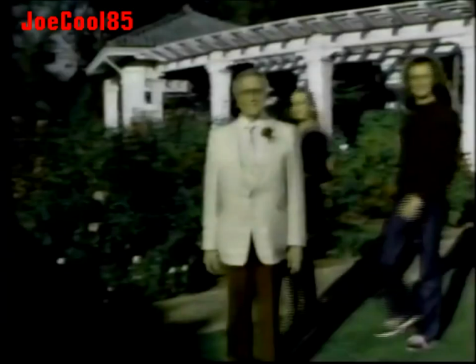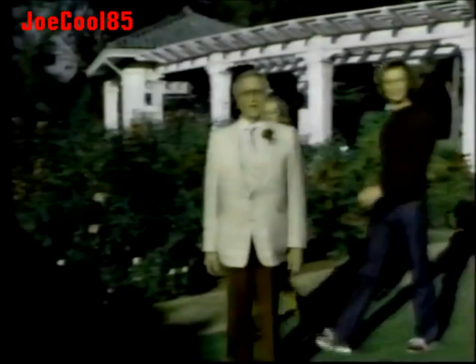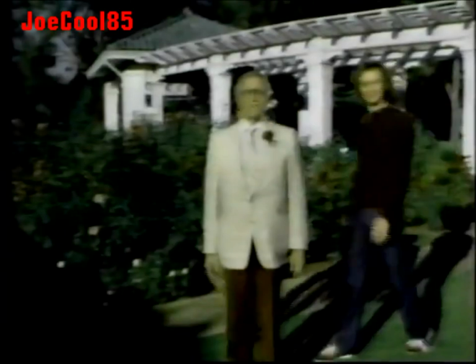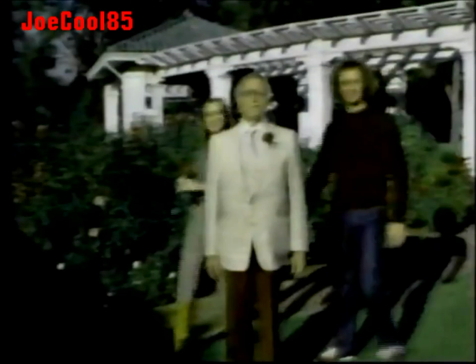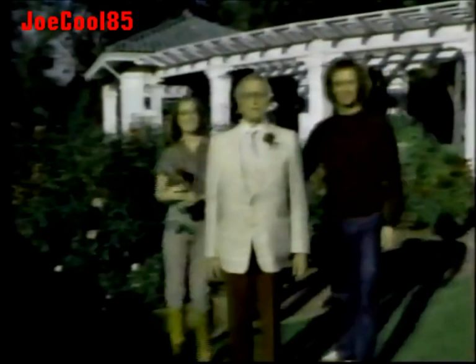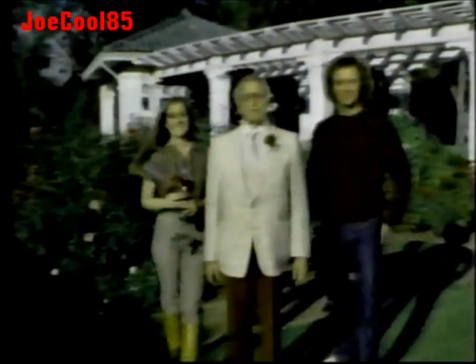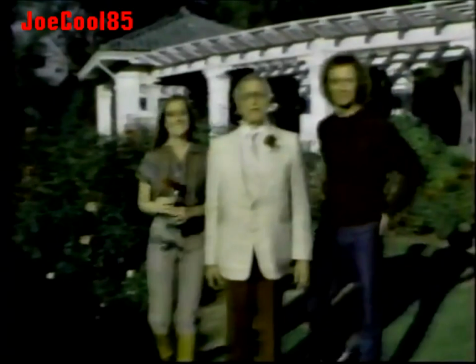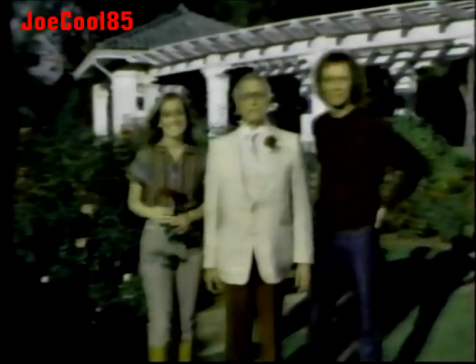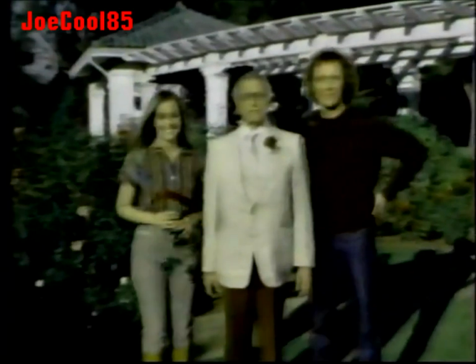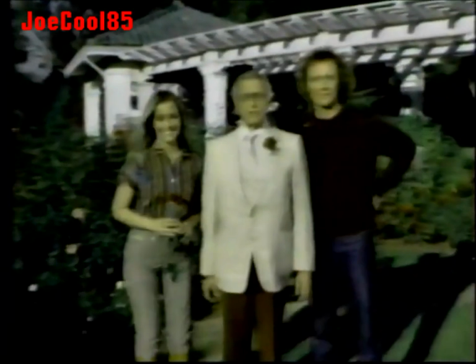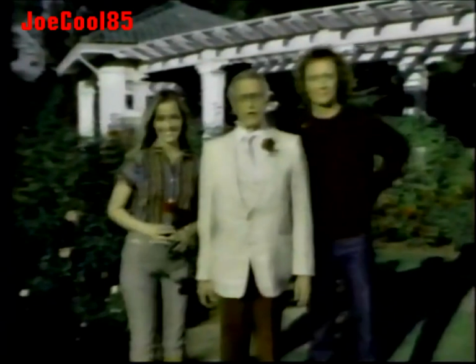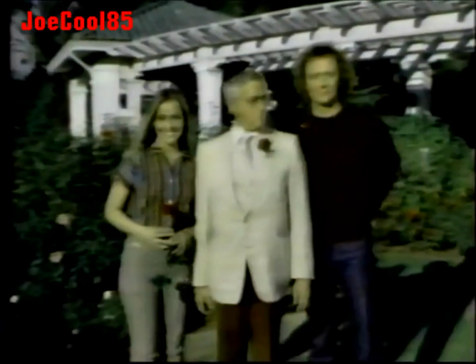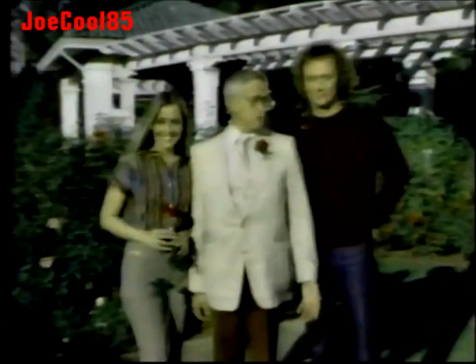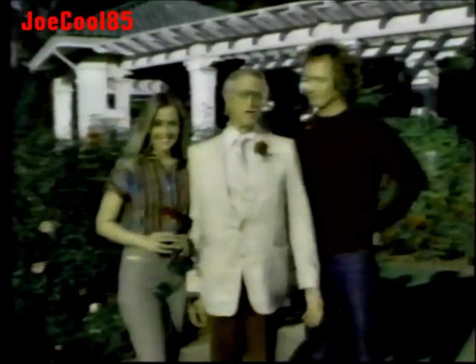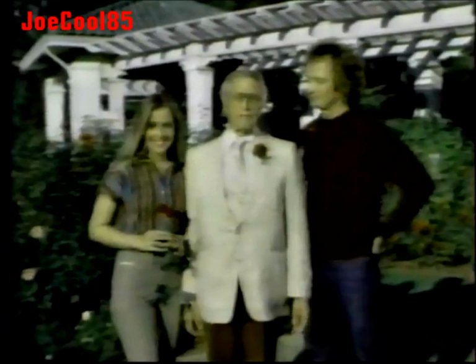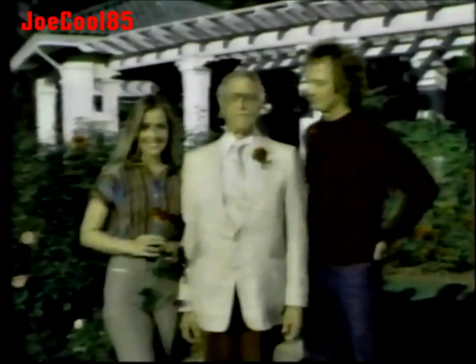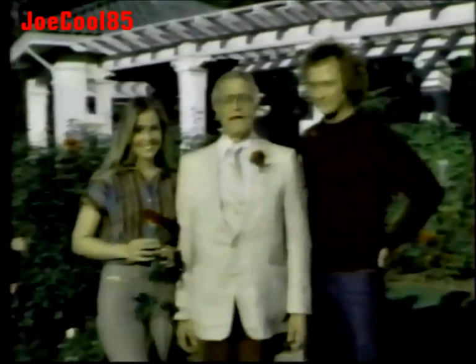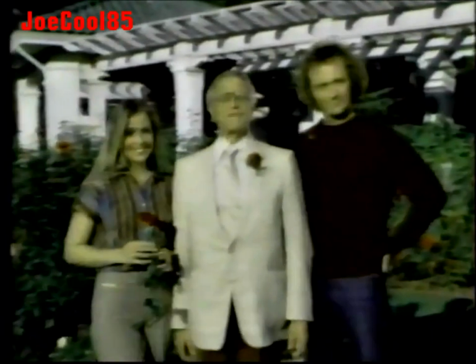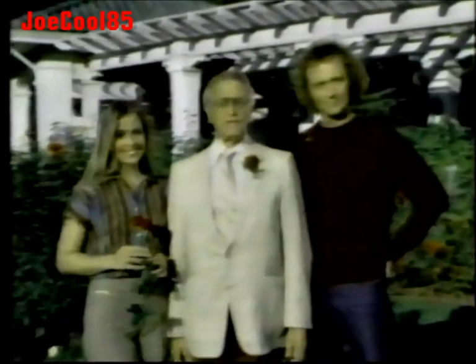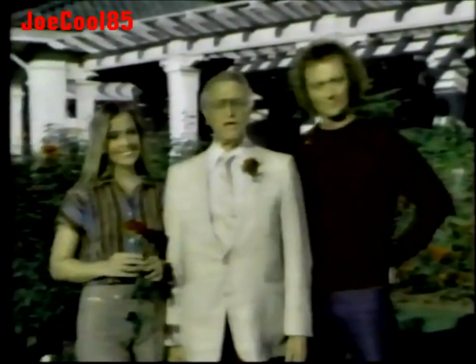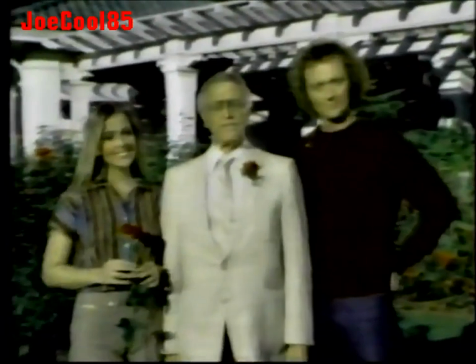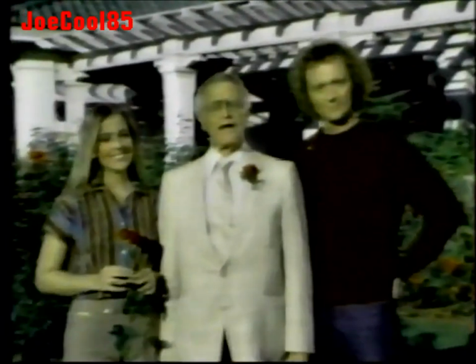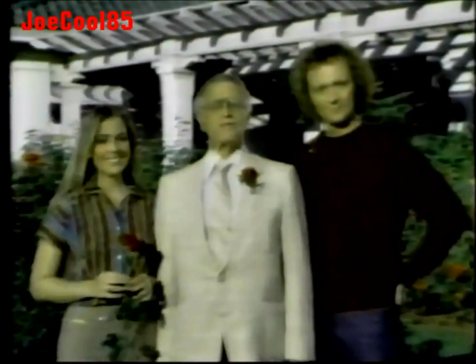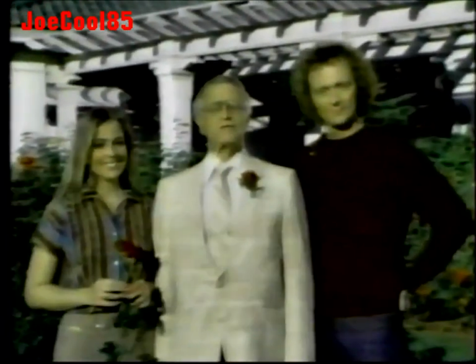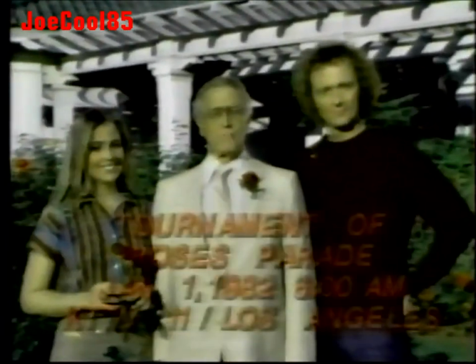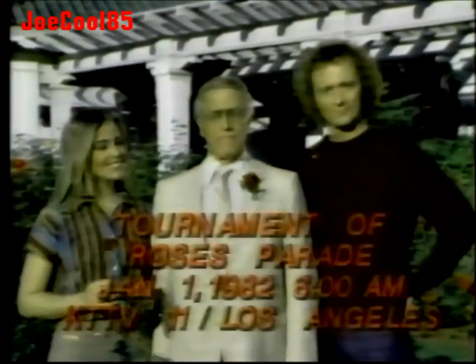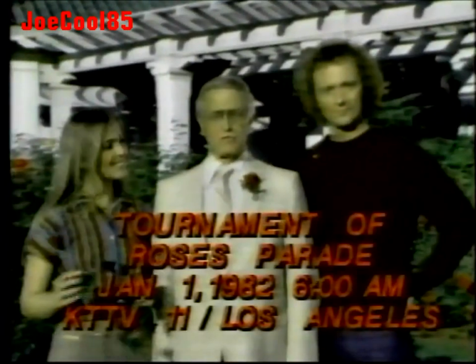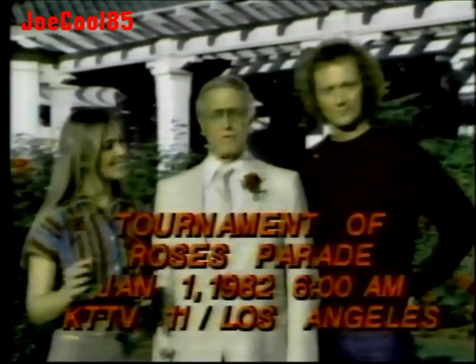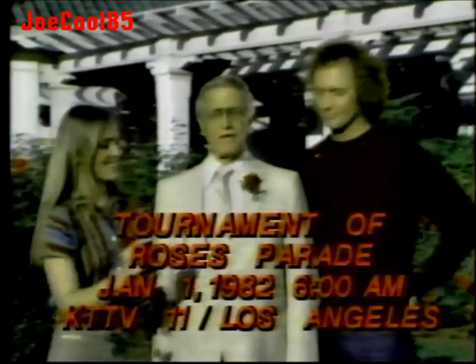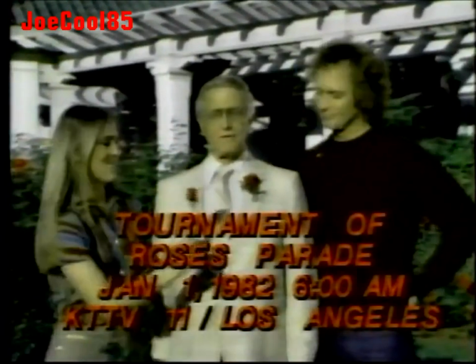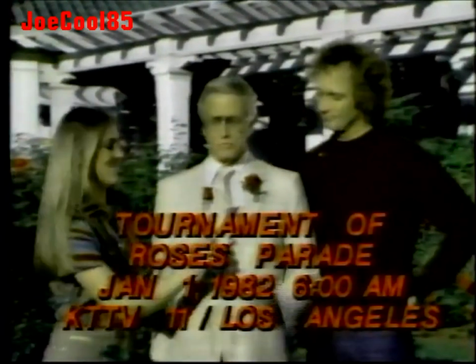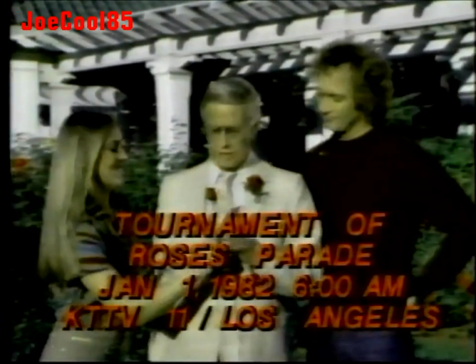Hello, I'm Bill Welsh. General Hospital's Luke and Laura will be joining me for live coverage of the 93rd Tournament of Roses parade, New Year's morning.